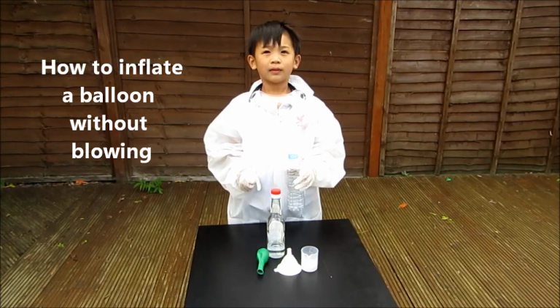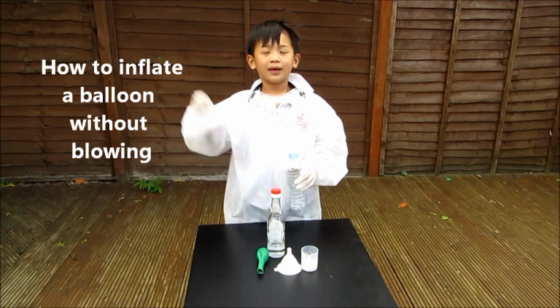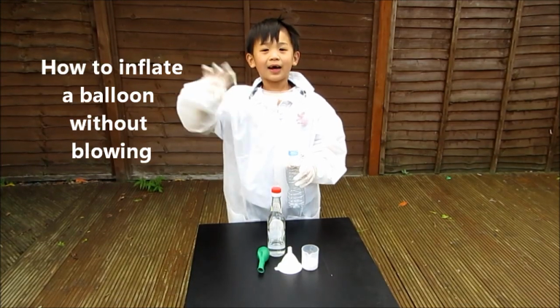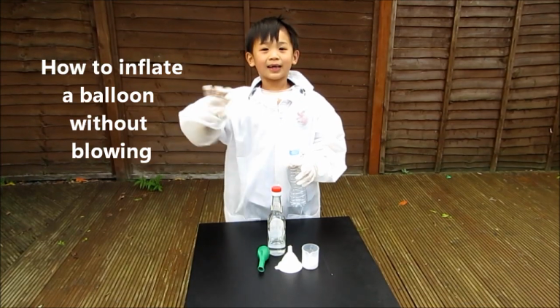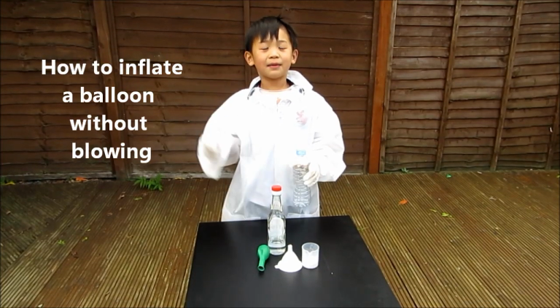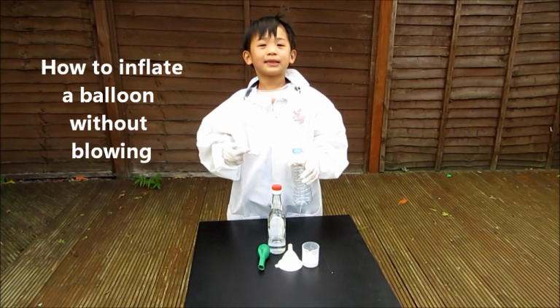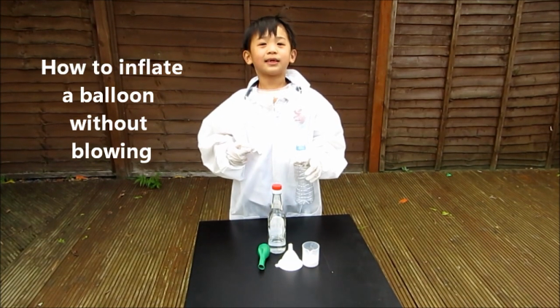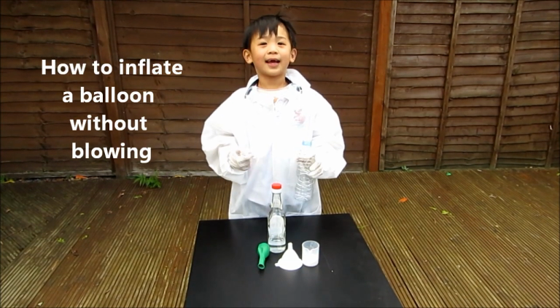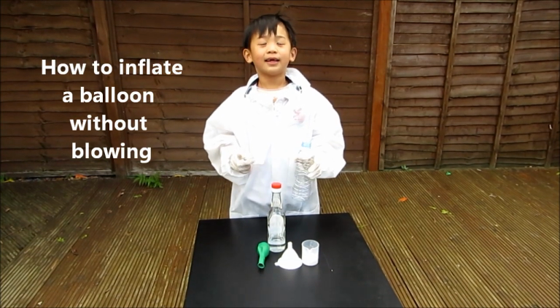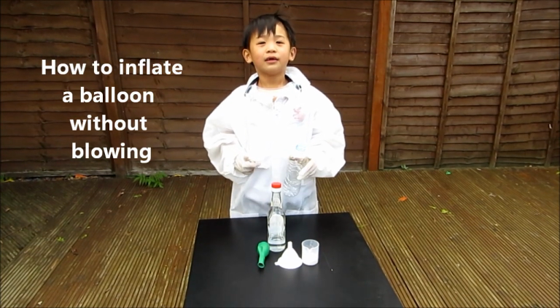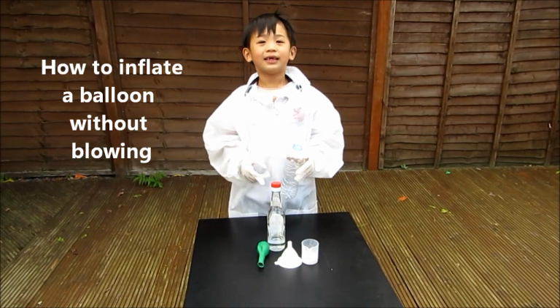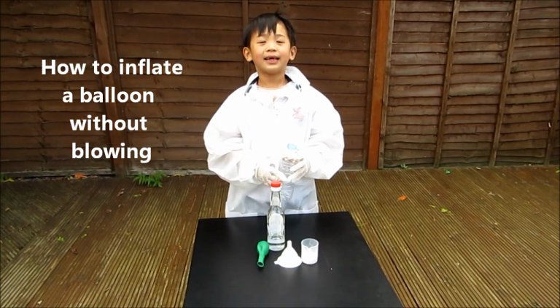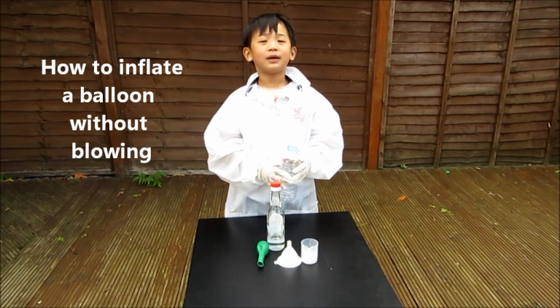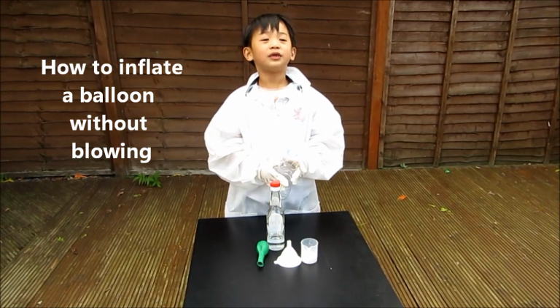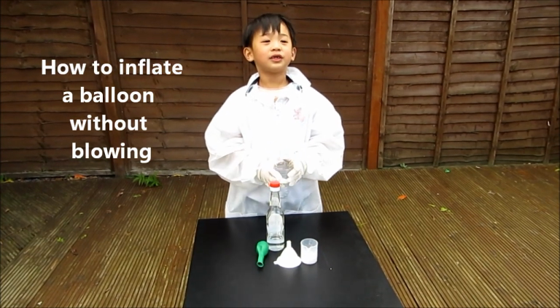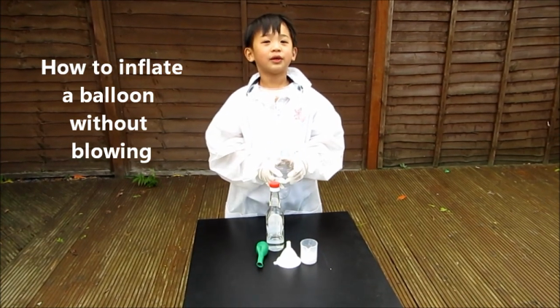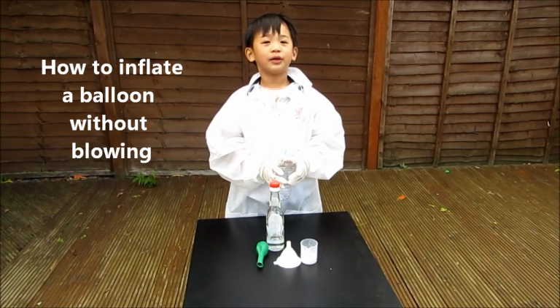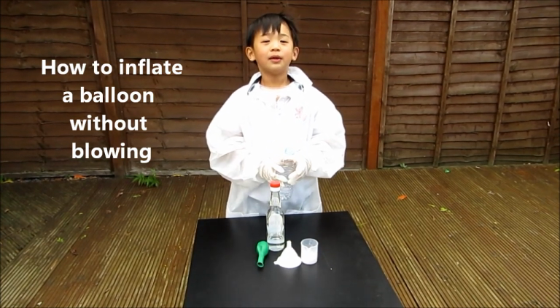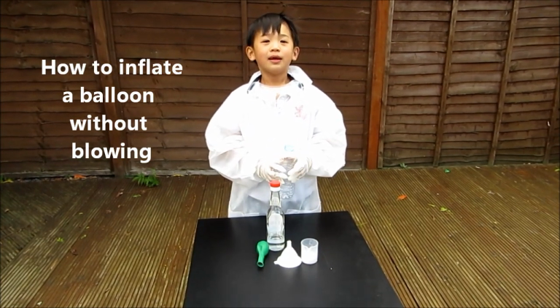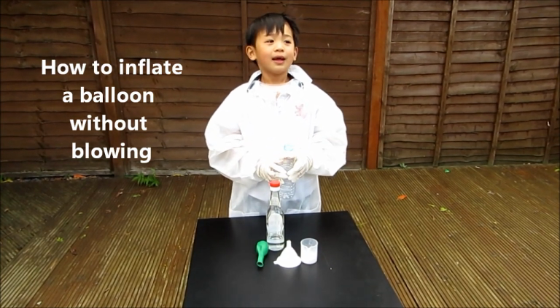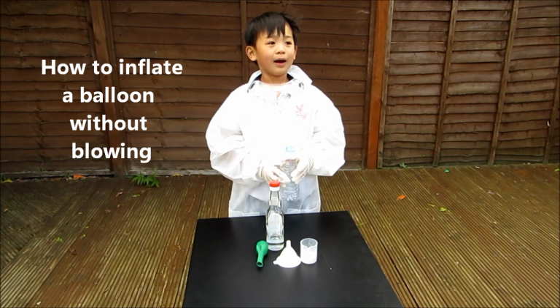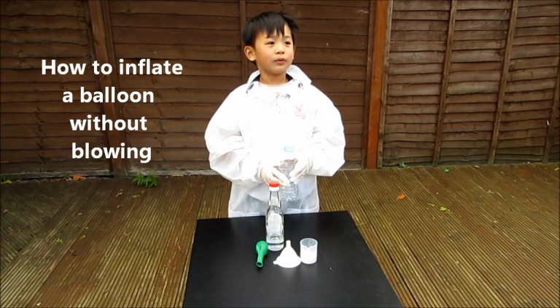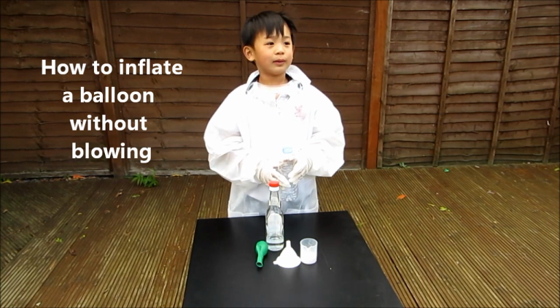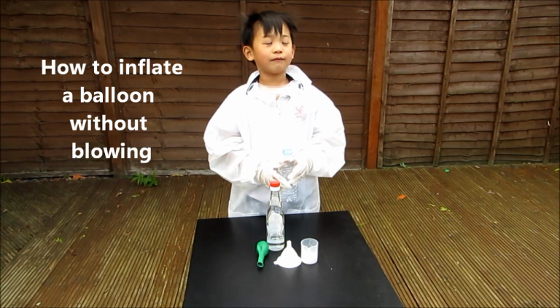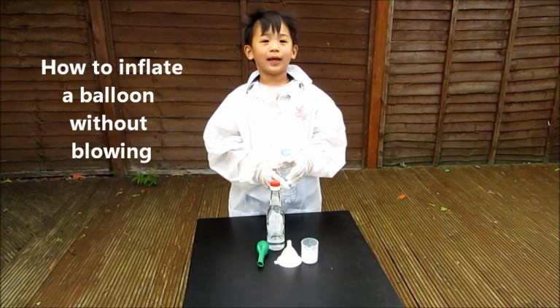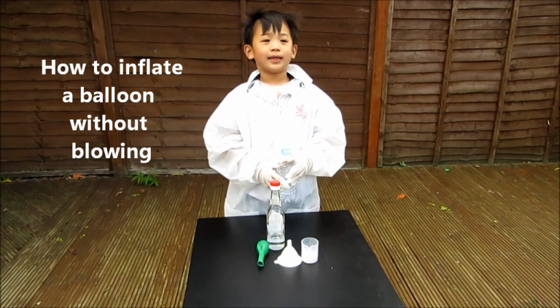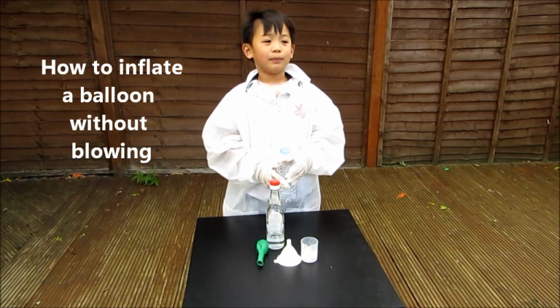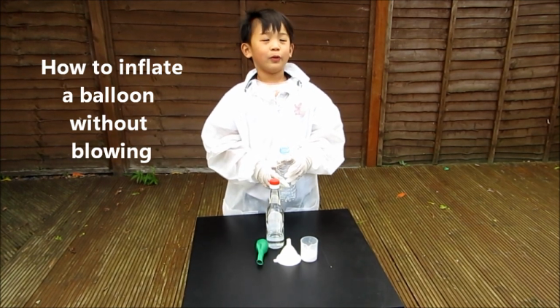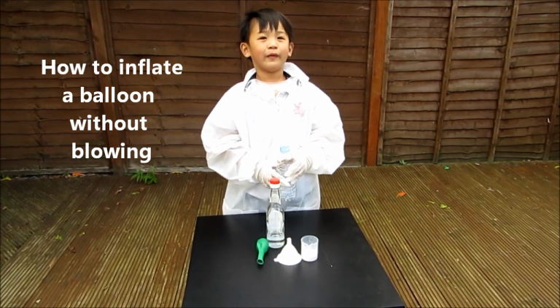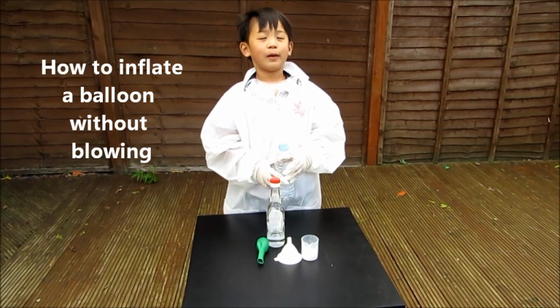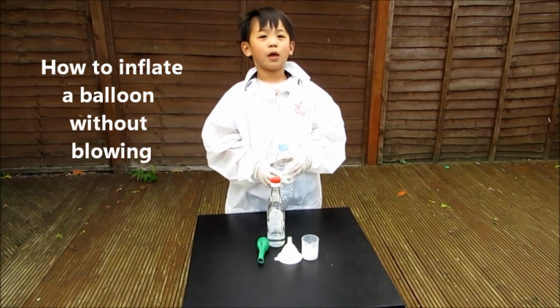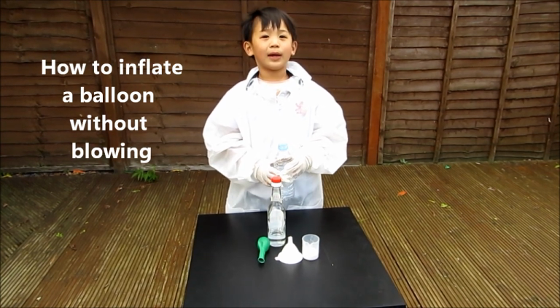Hi, I'm Mr. K. Today I want to show you how to inflate a balloon without blowing.